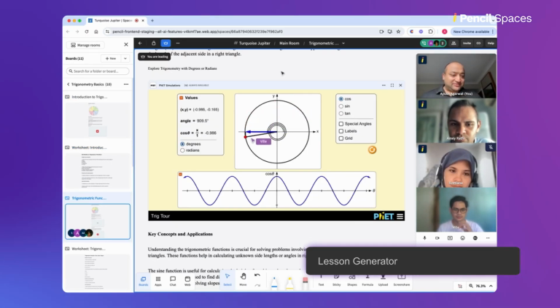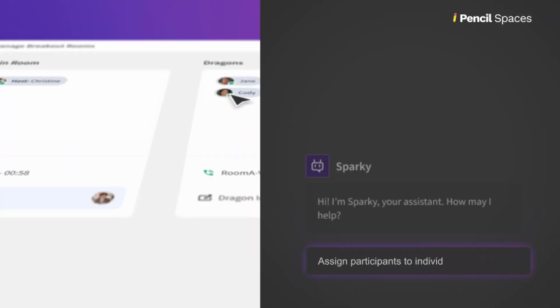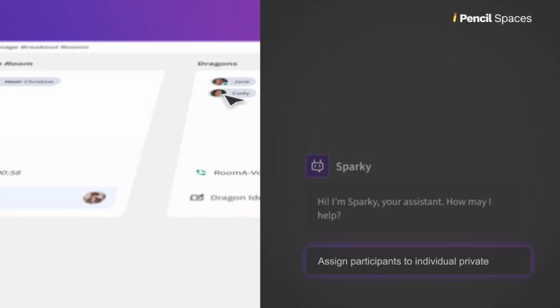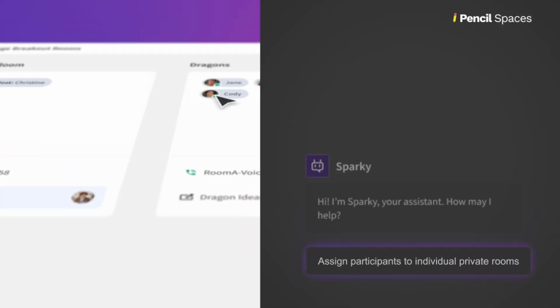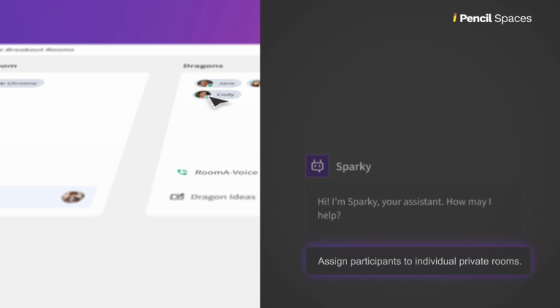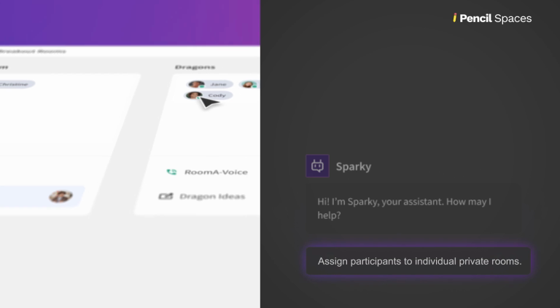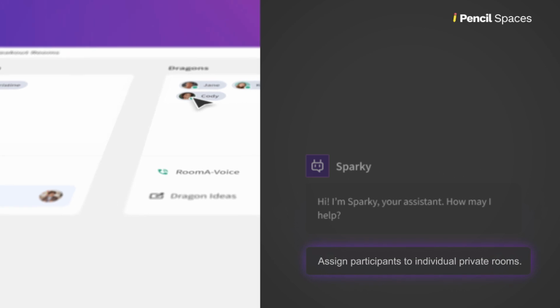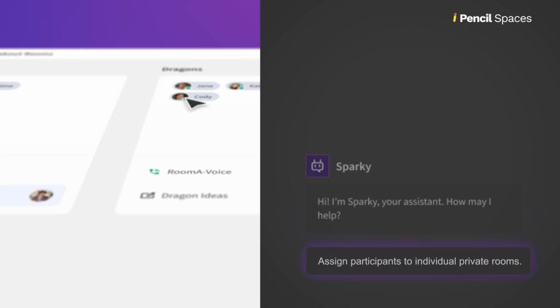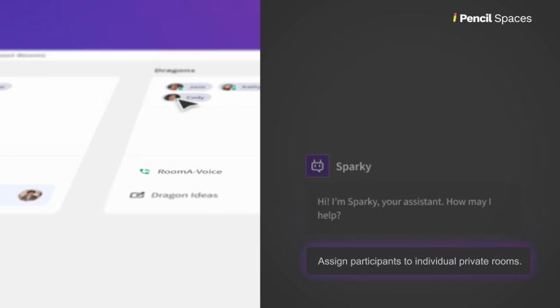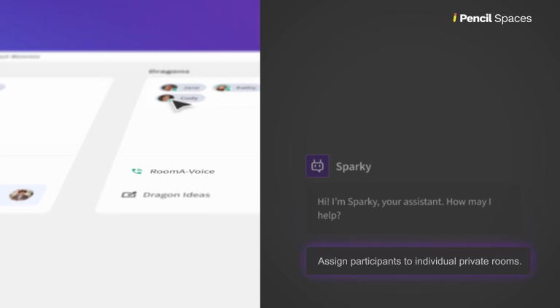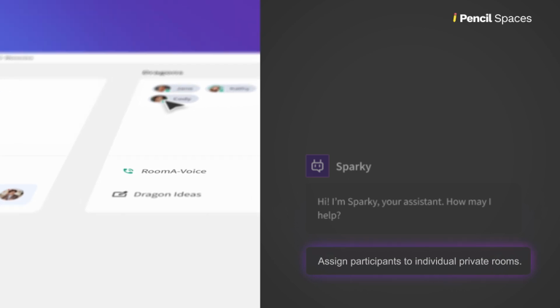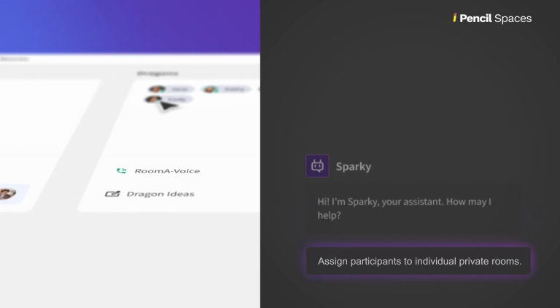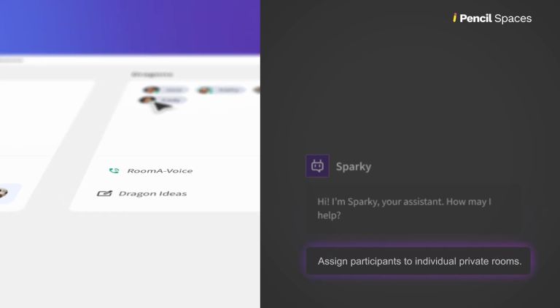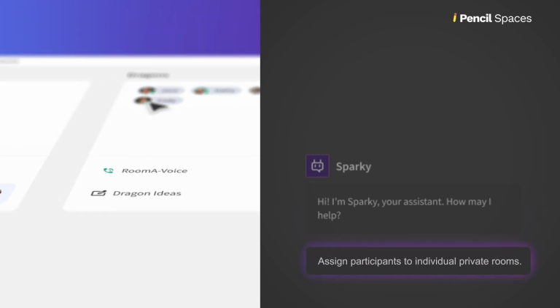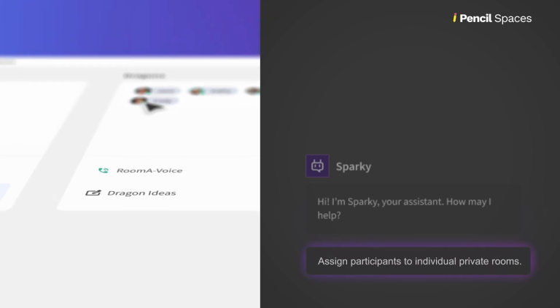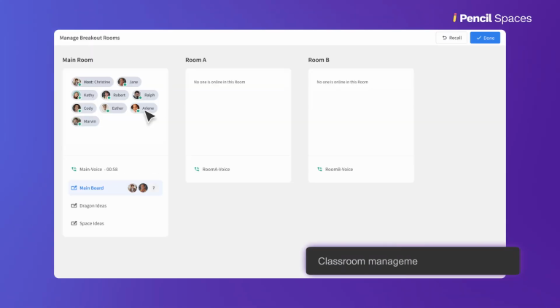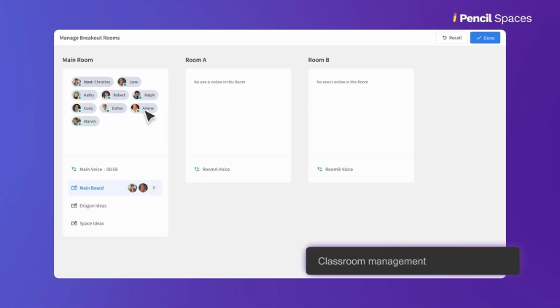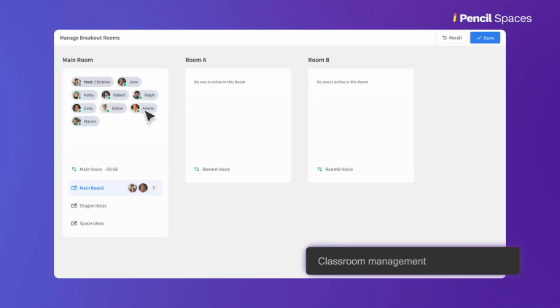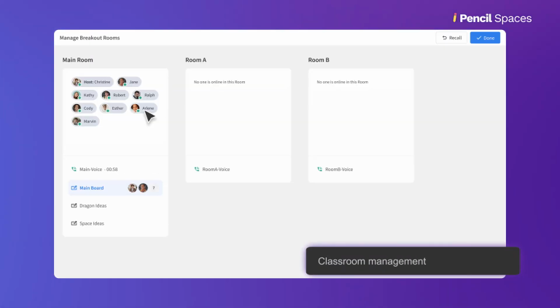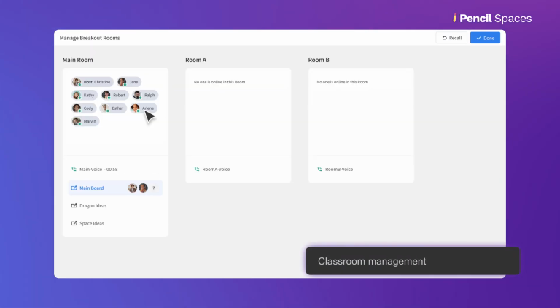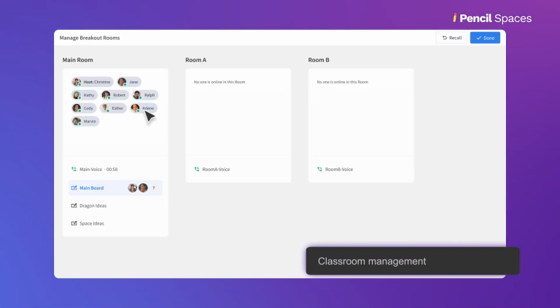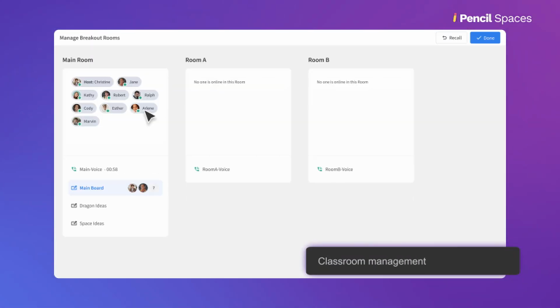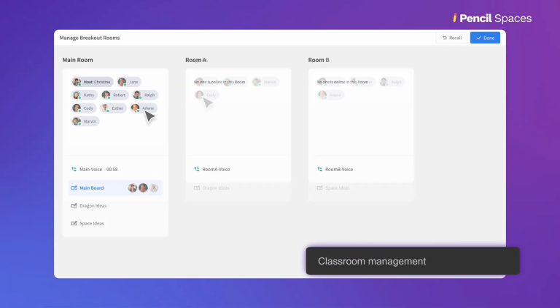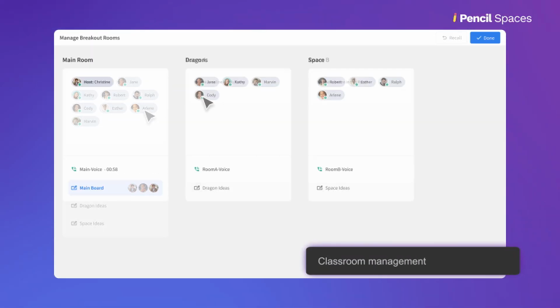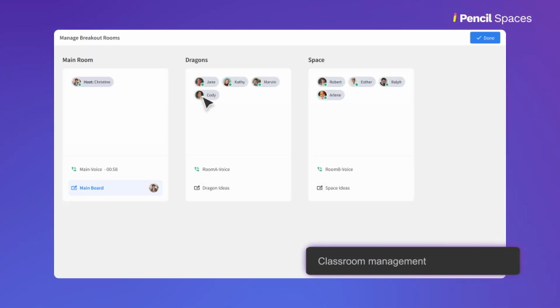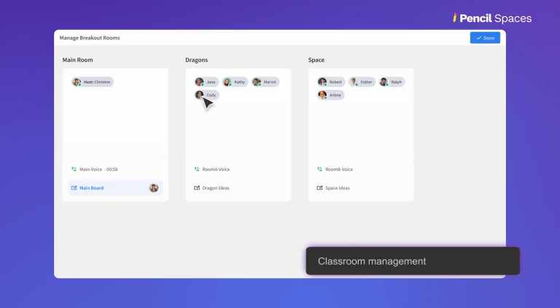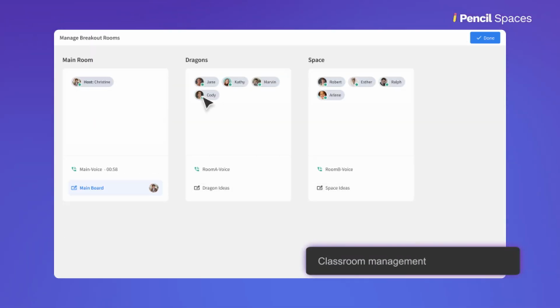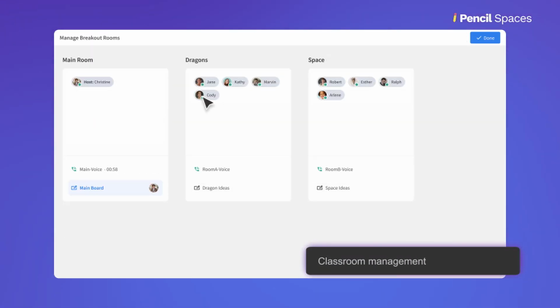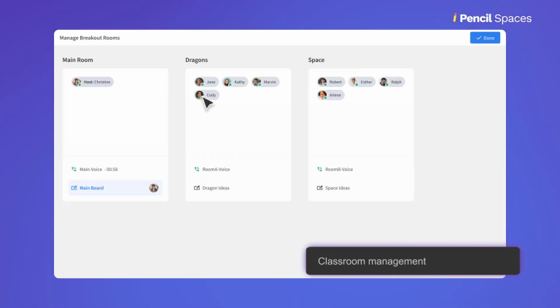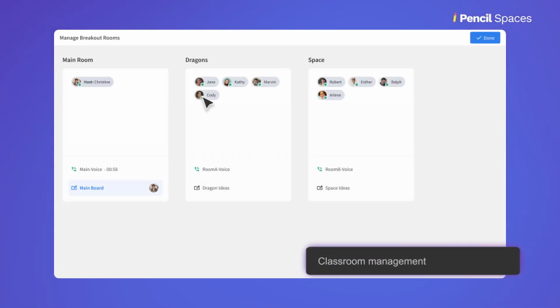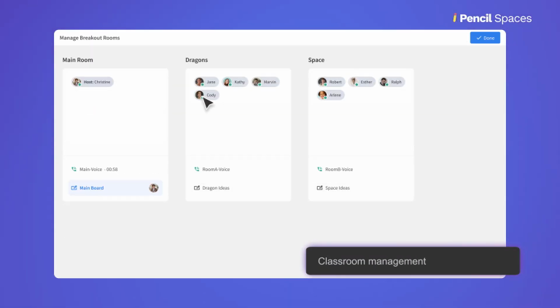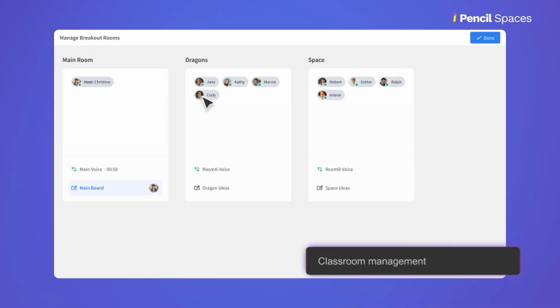Organize your class effortlessly. Sparky can assign students their own private workspace for you.